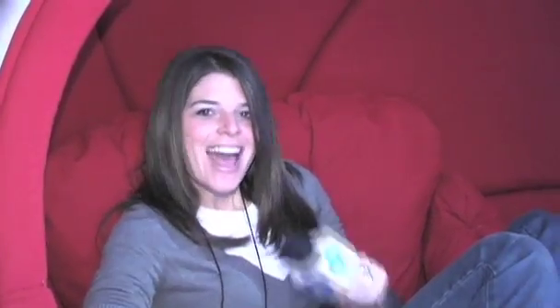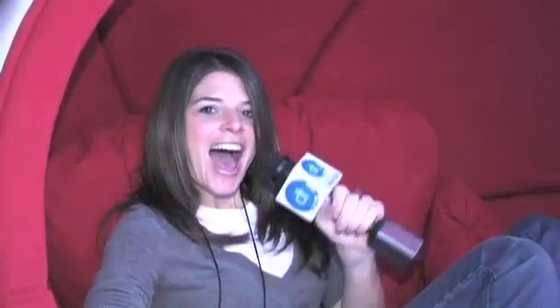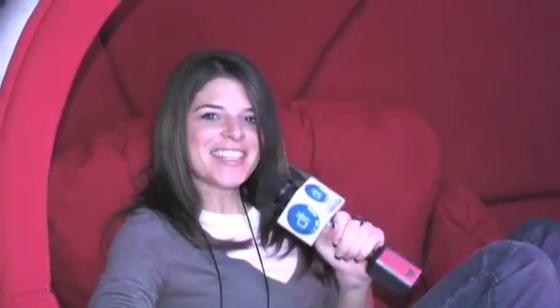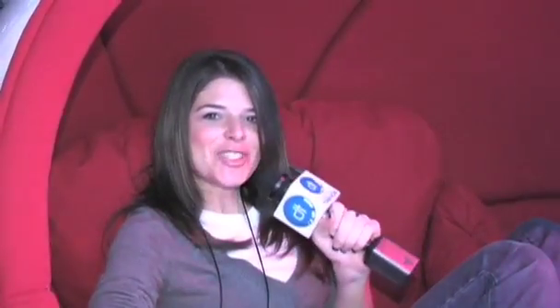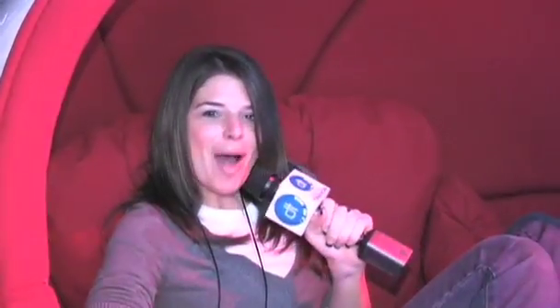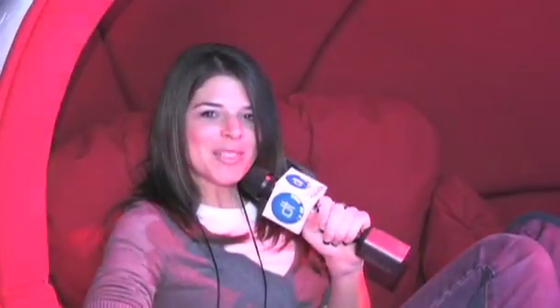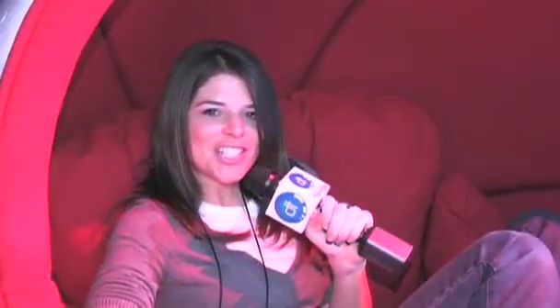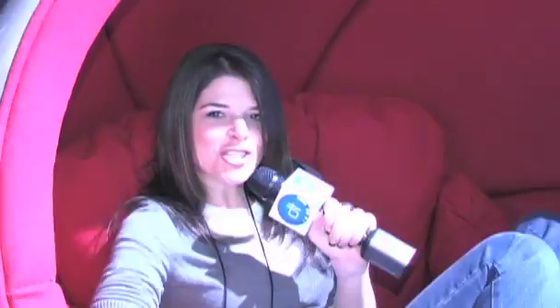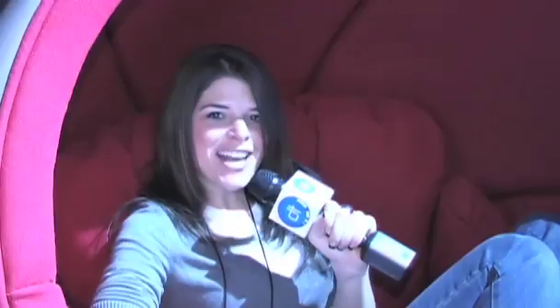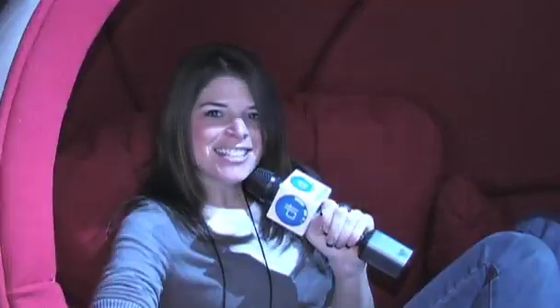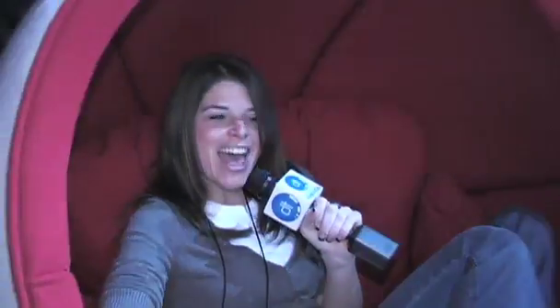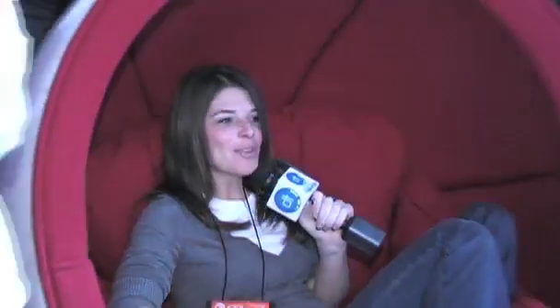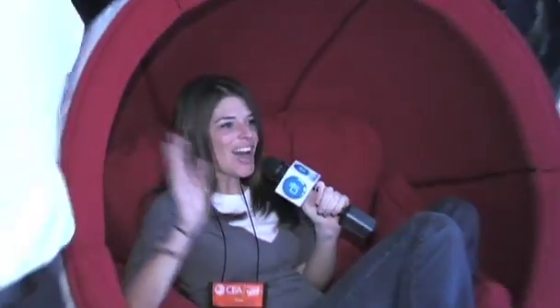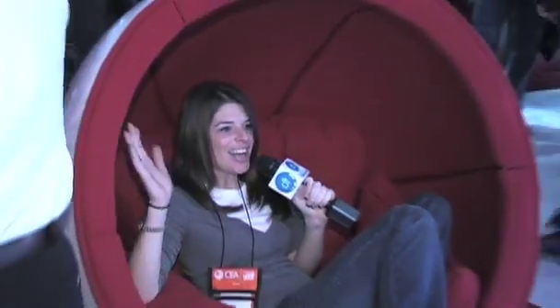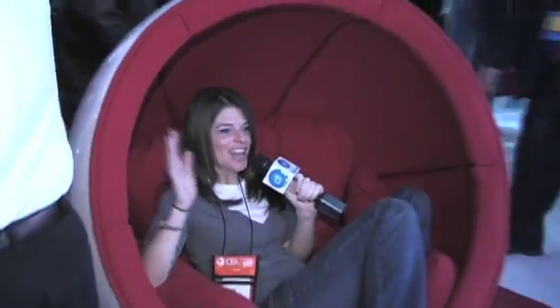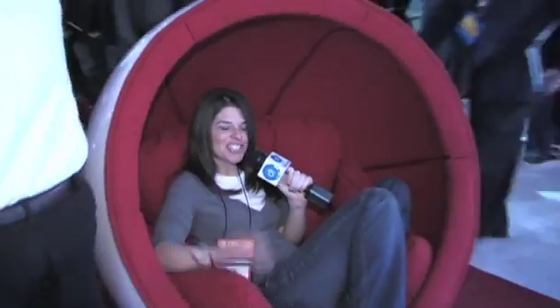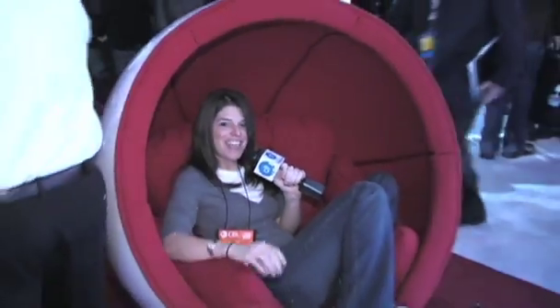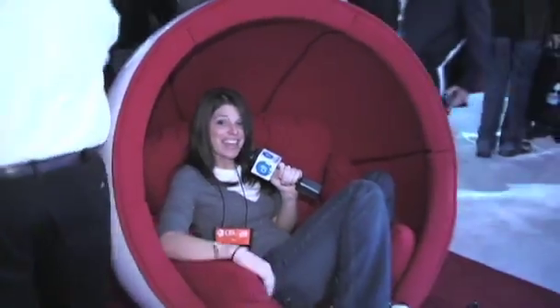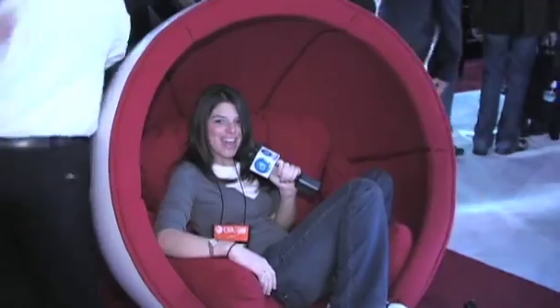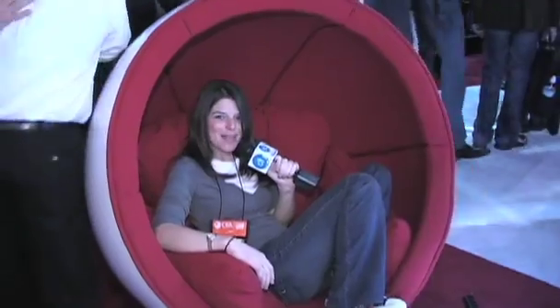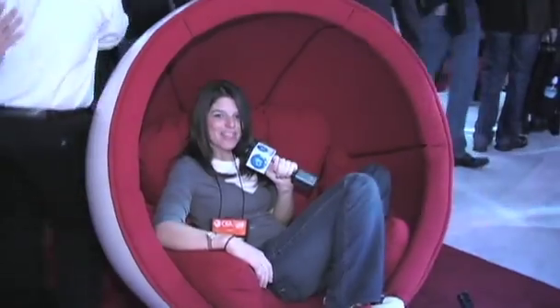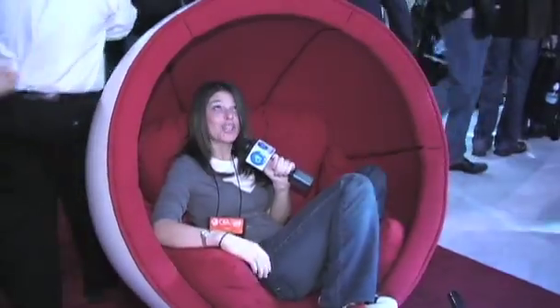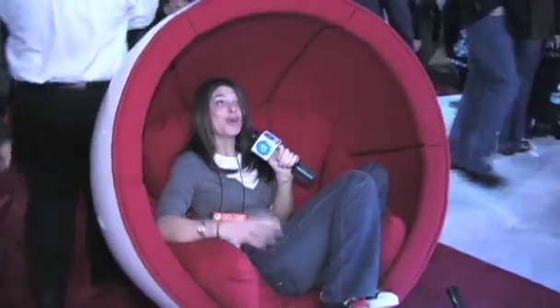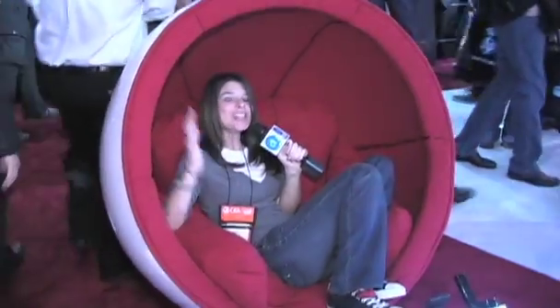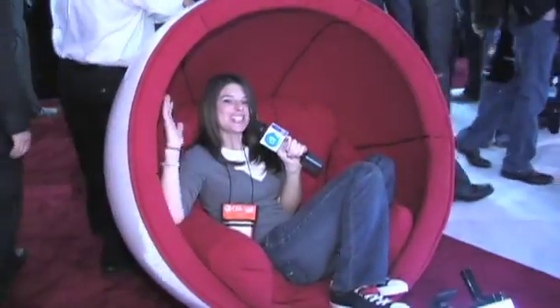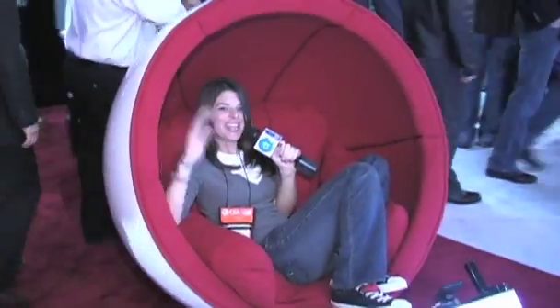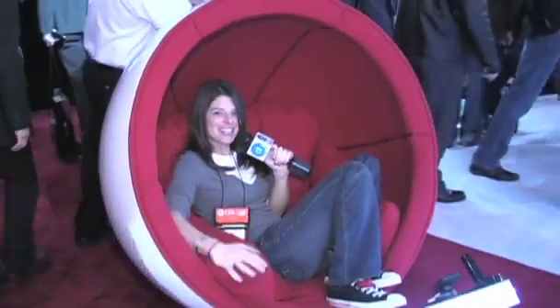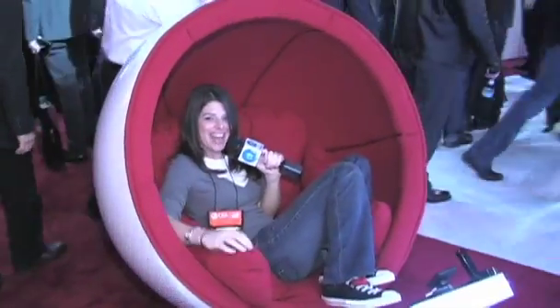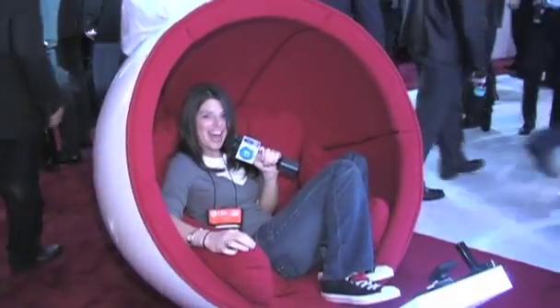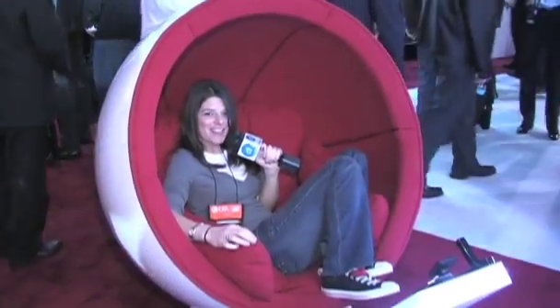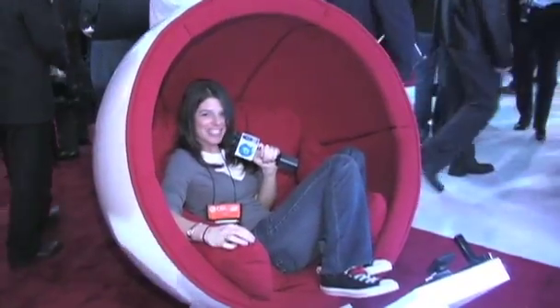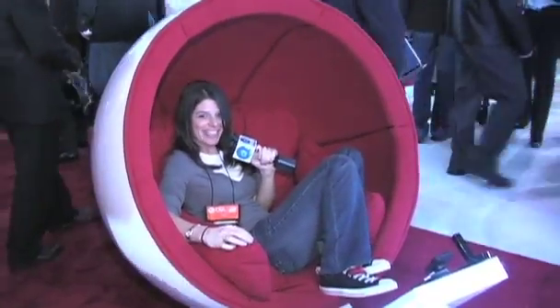Hi, this is Robin with Digital Trends and we are at LG. They have some of the coolest chairs that I've ever seen.